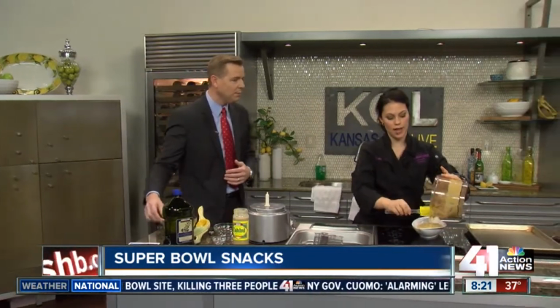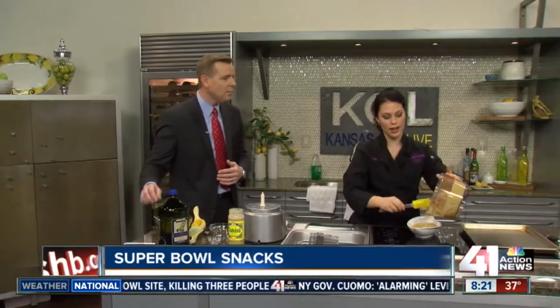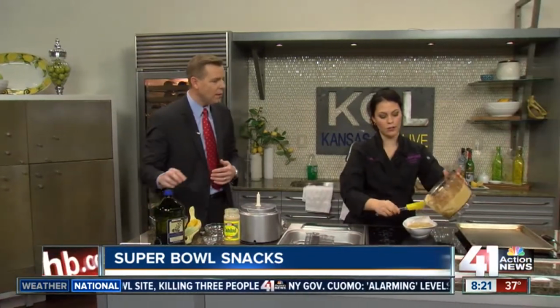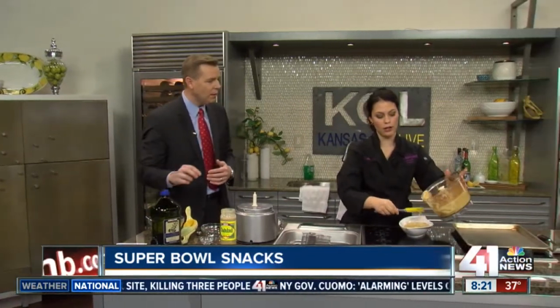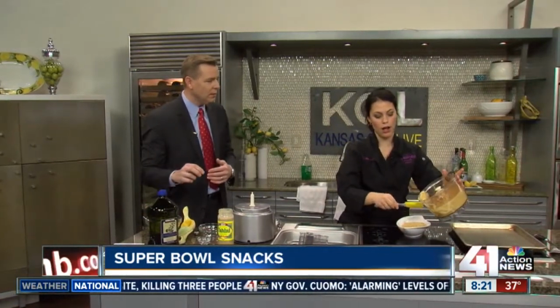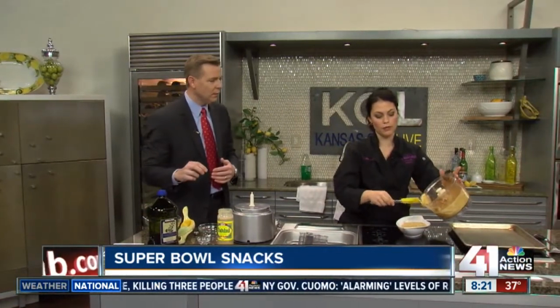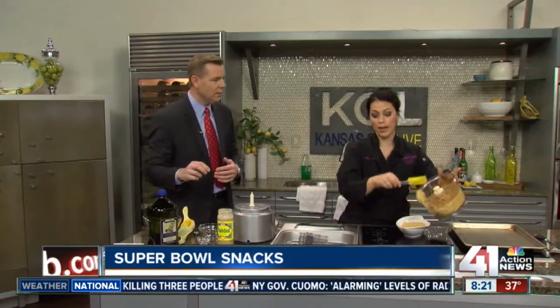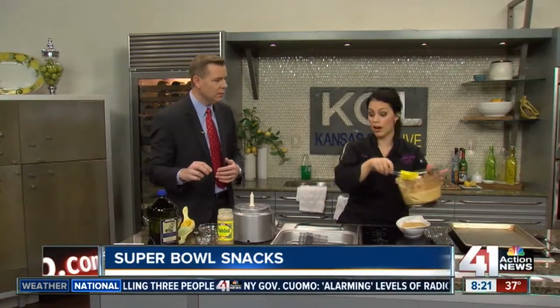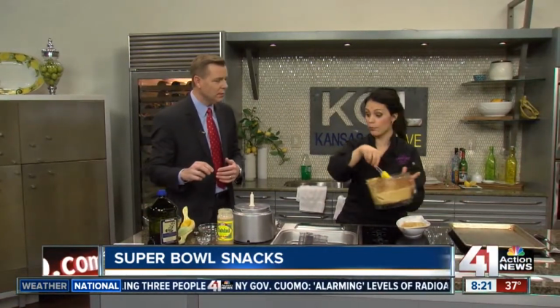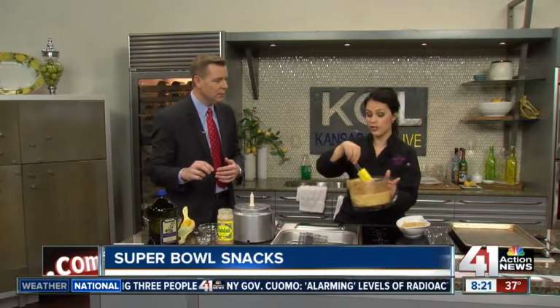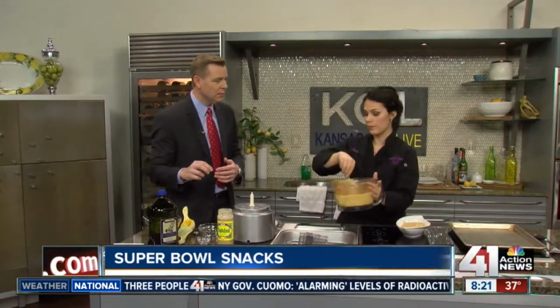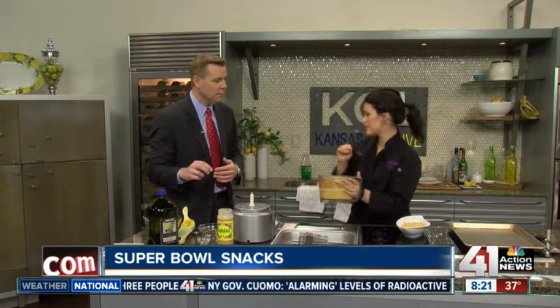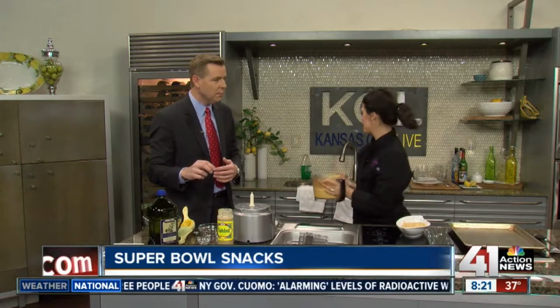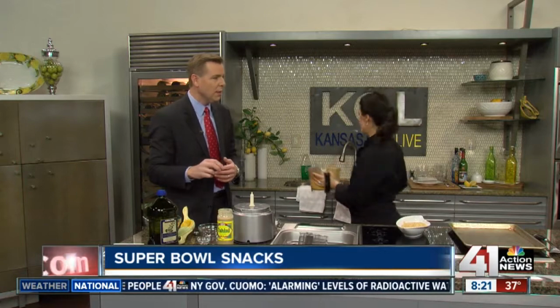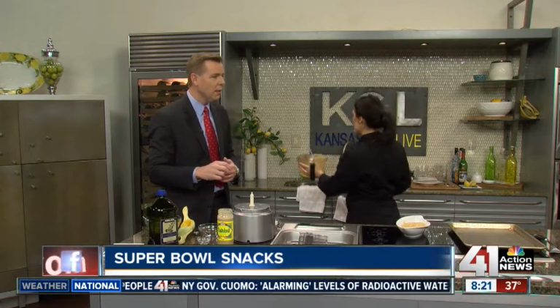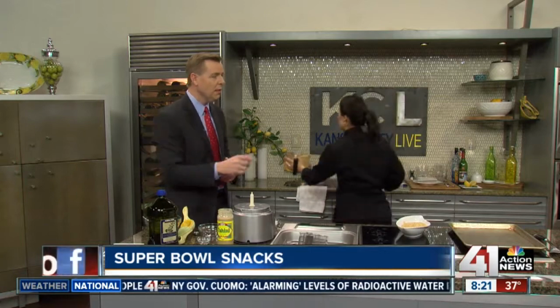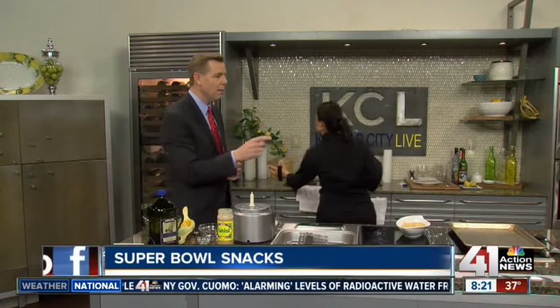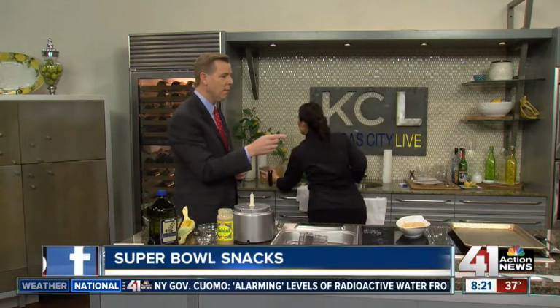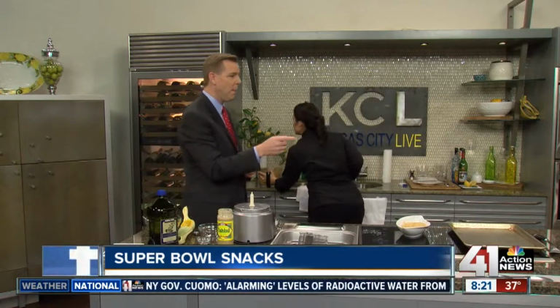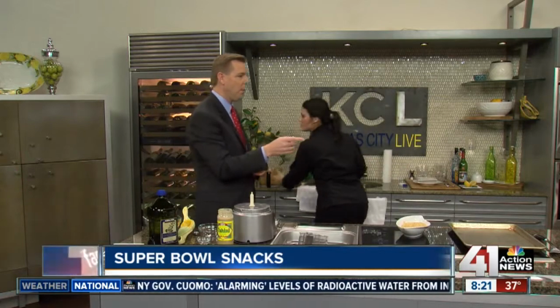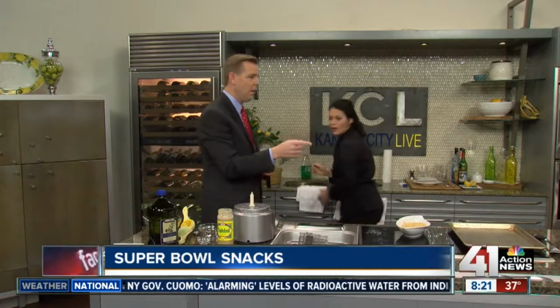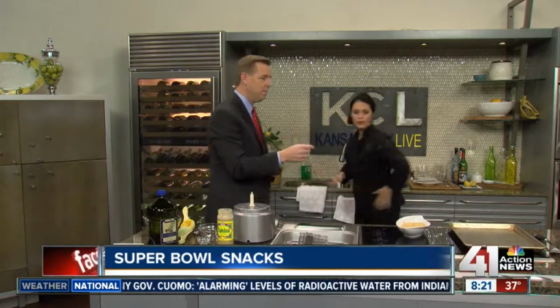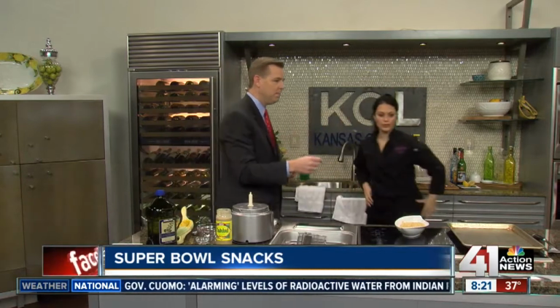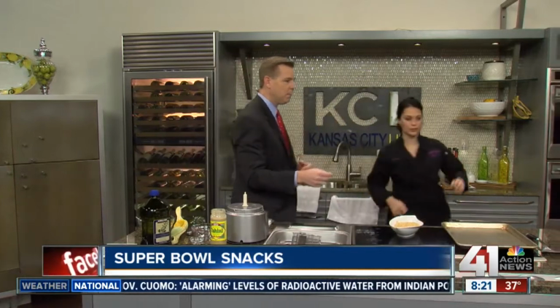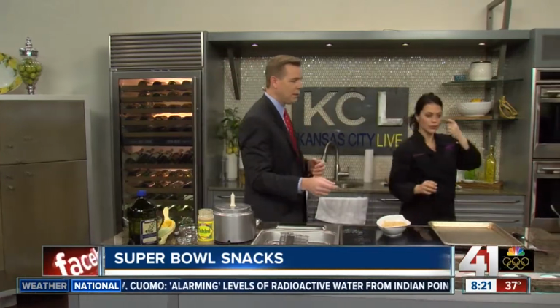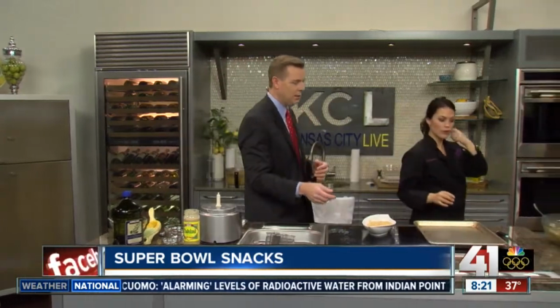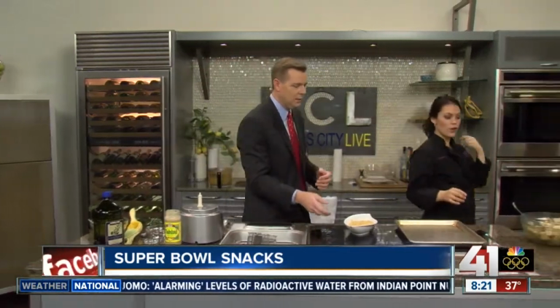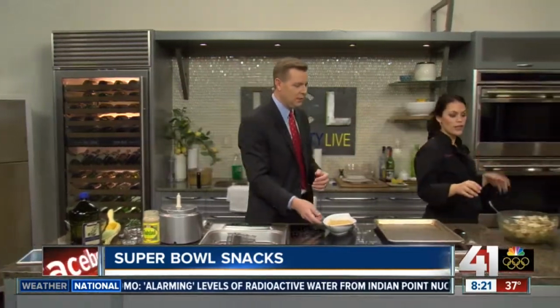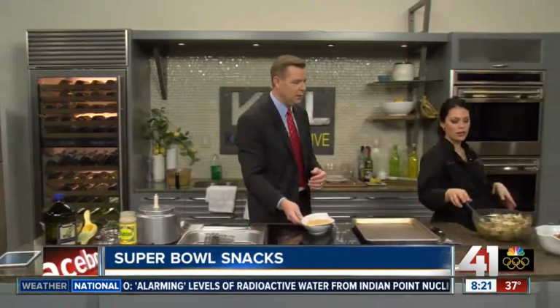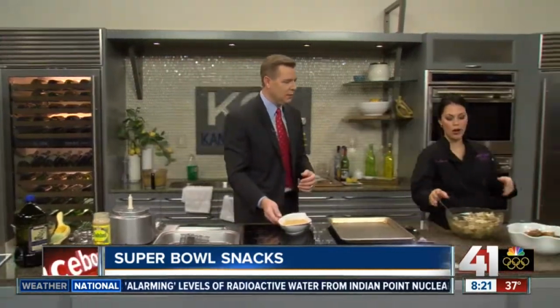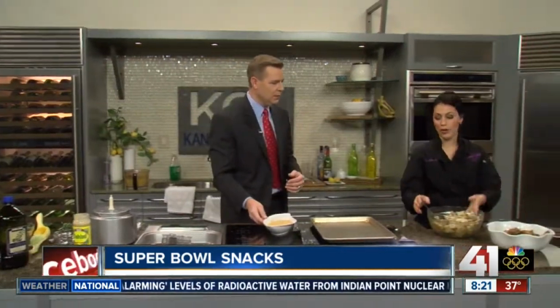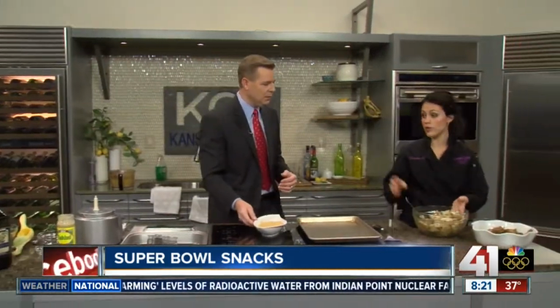Wow, that is really good! We'll just pour it into a nice dish just like that, and then we're off to make our pita chips.